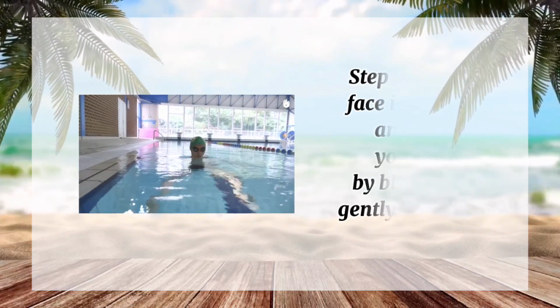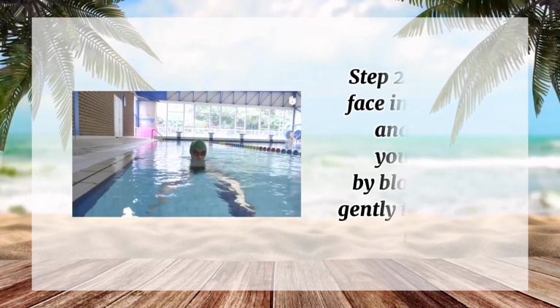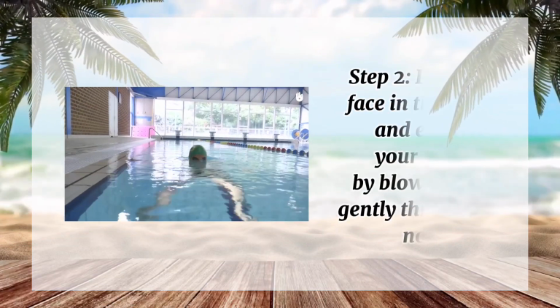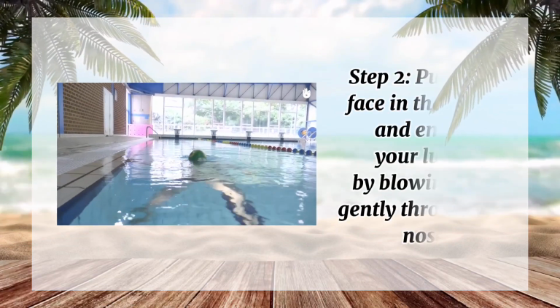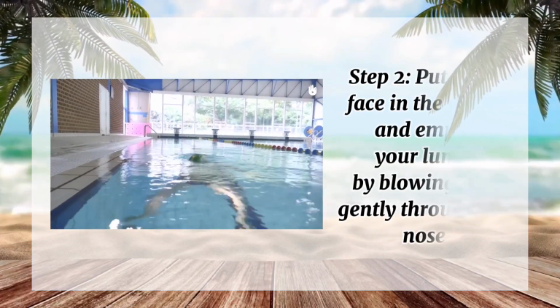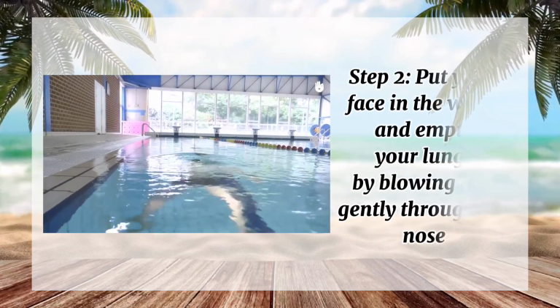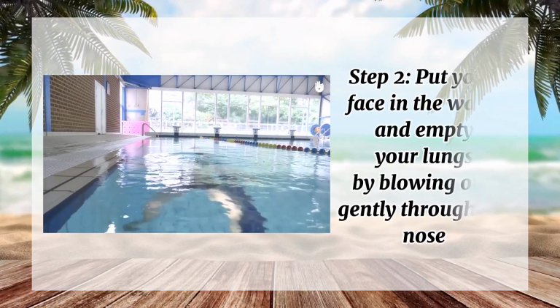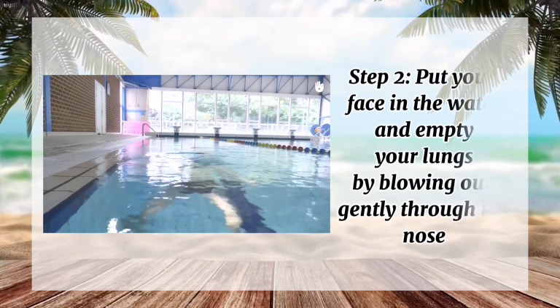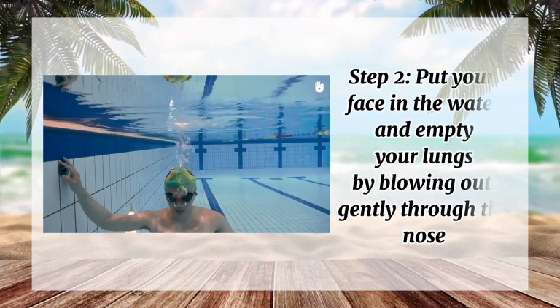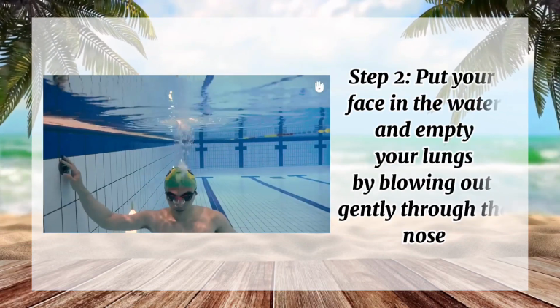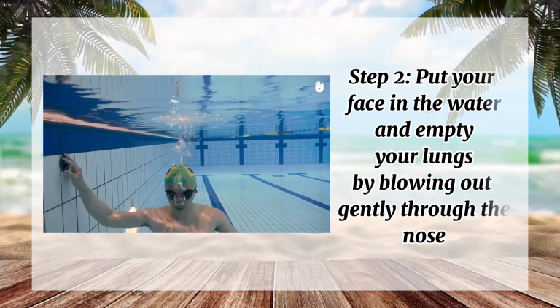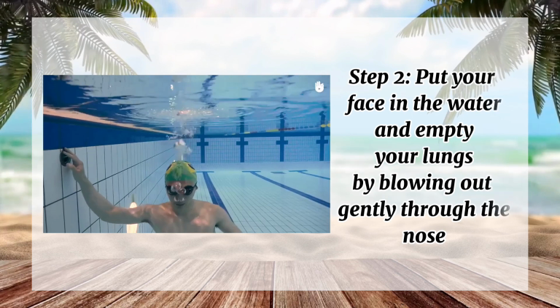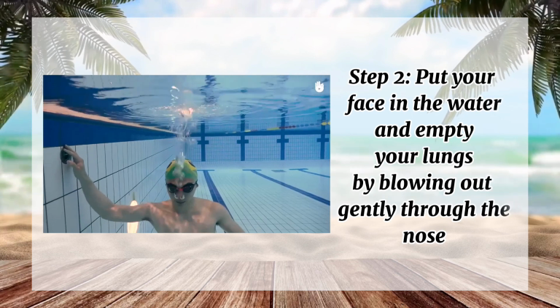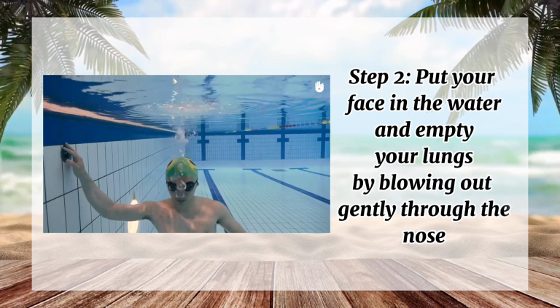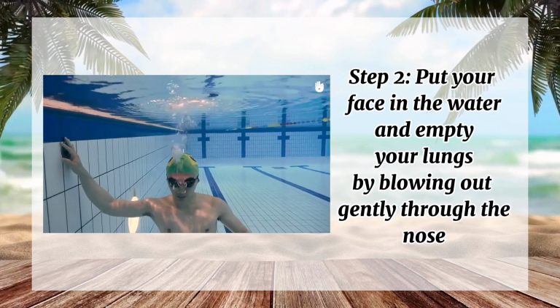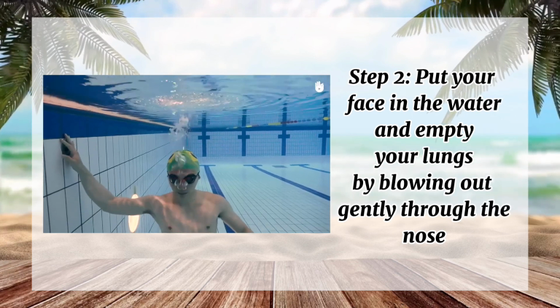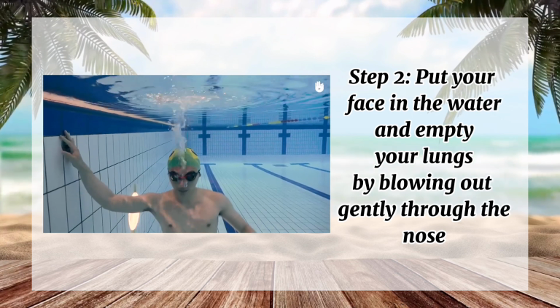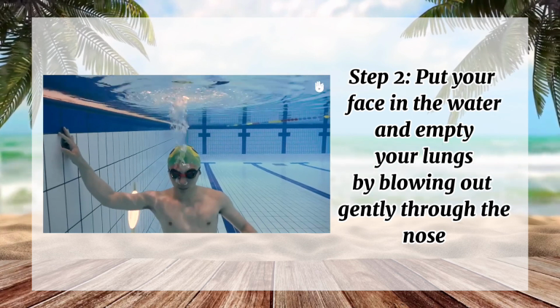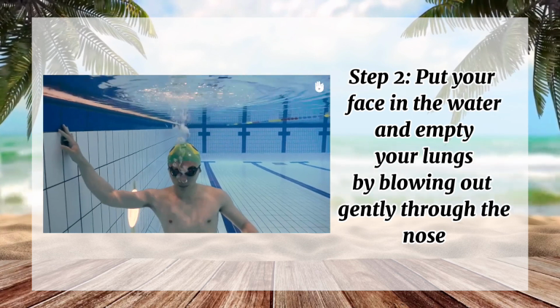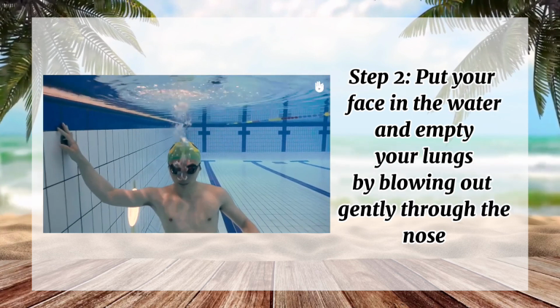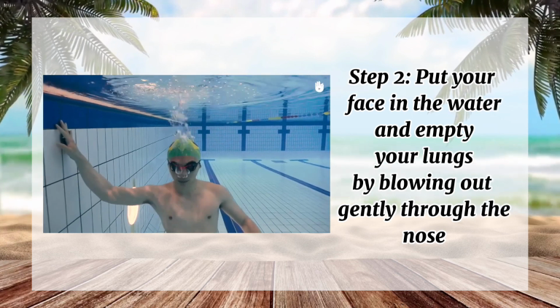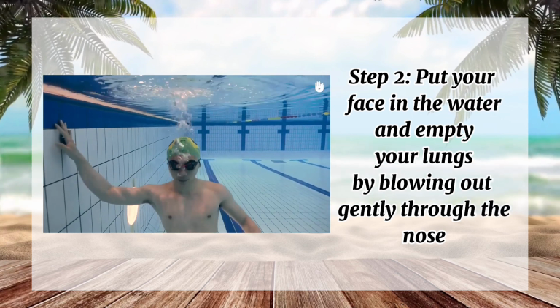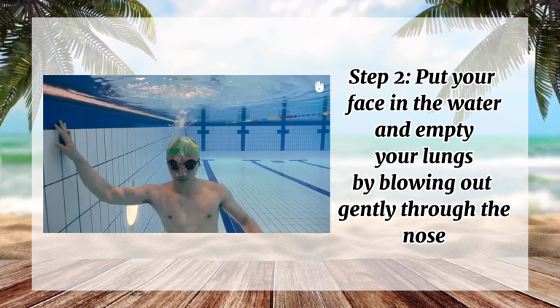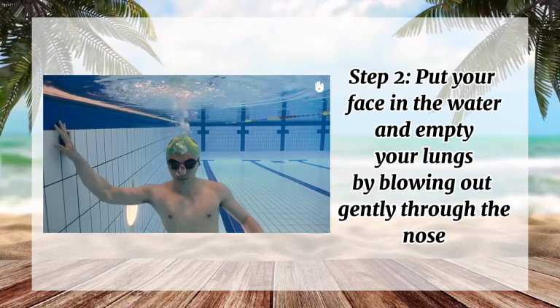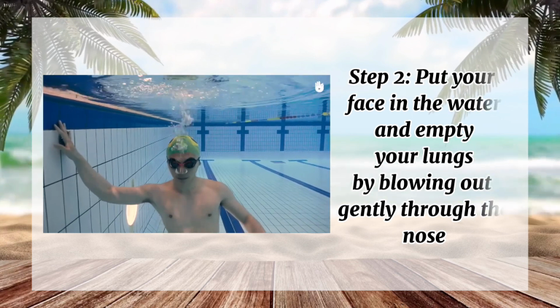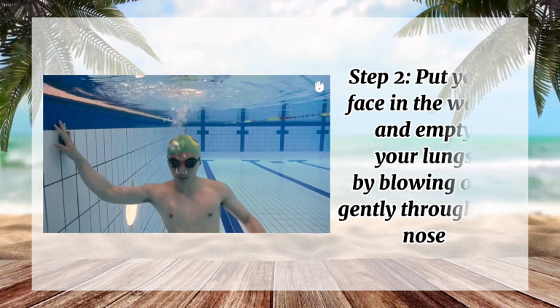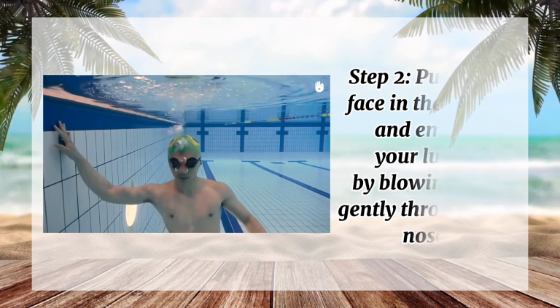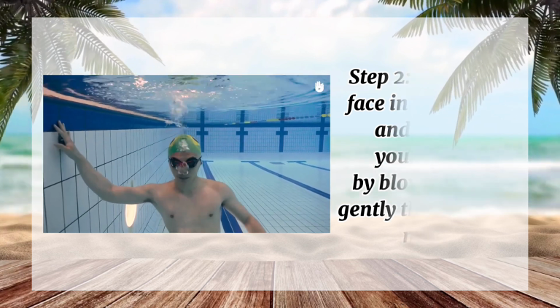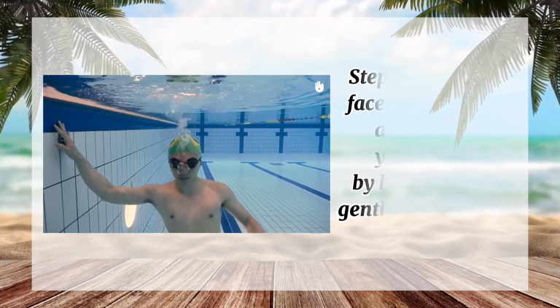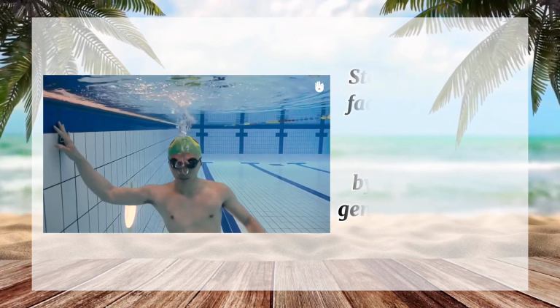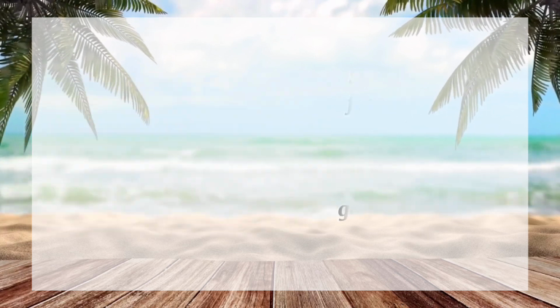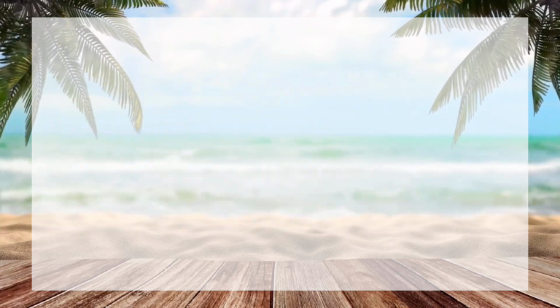Step 2: Put your face in the water and empty your lungs by blowing out gently through the nose.